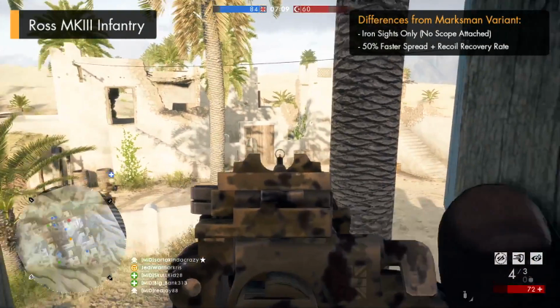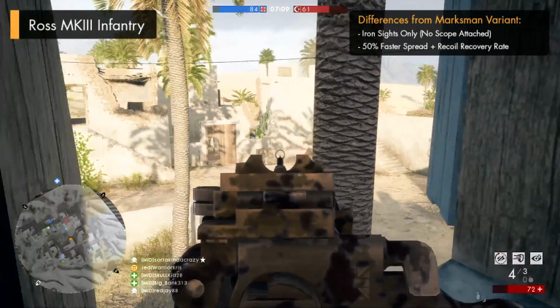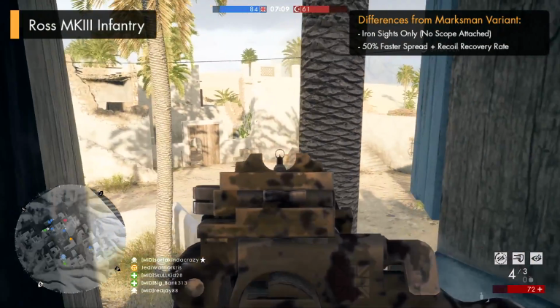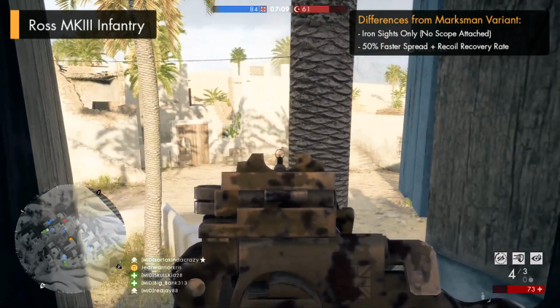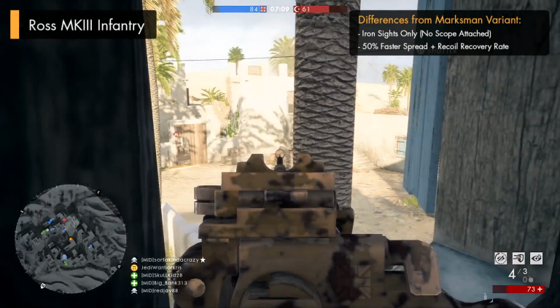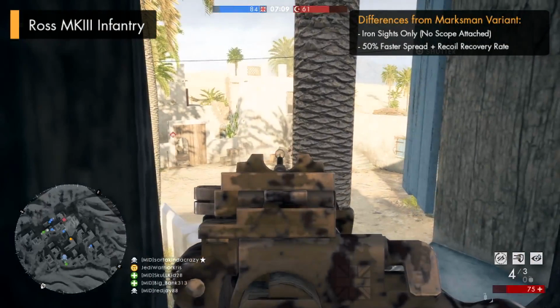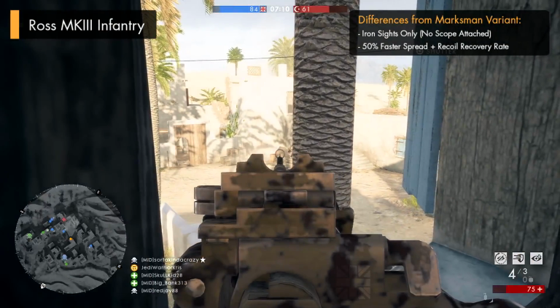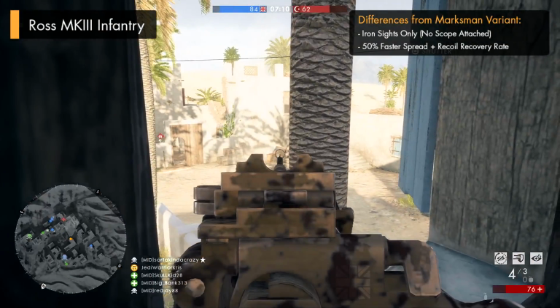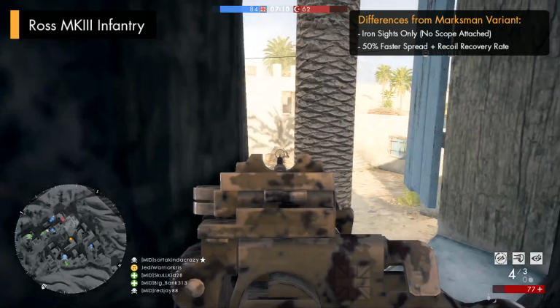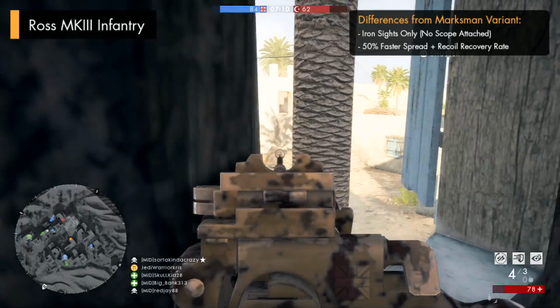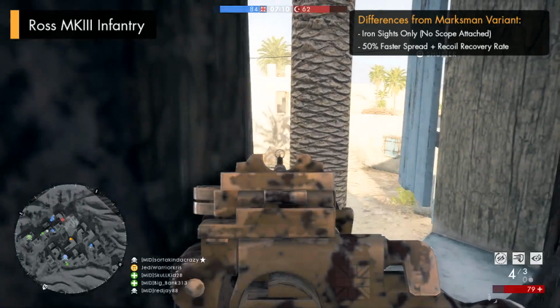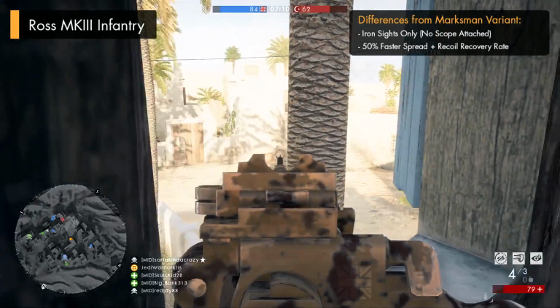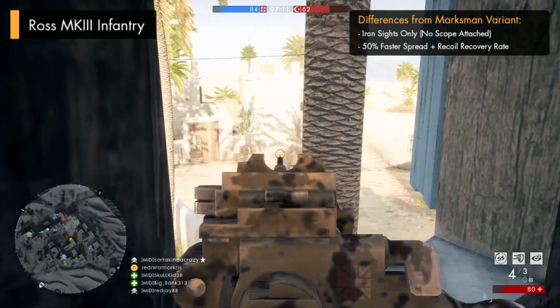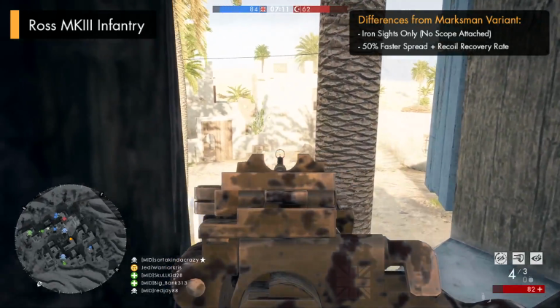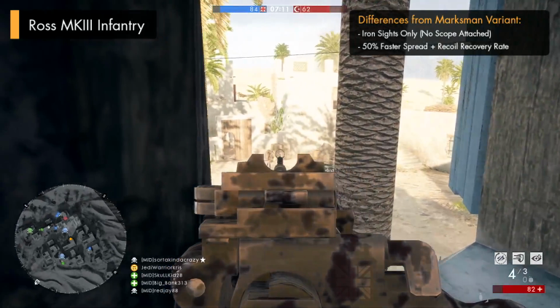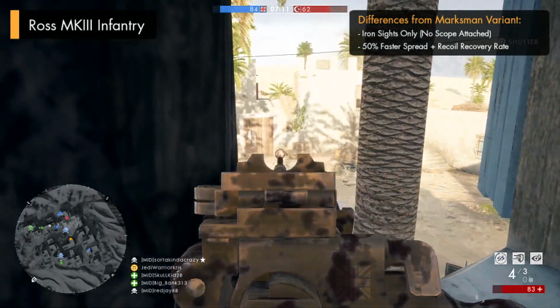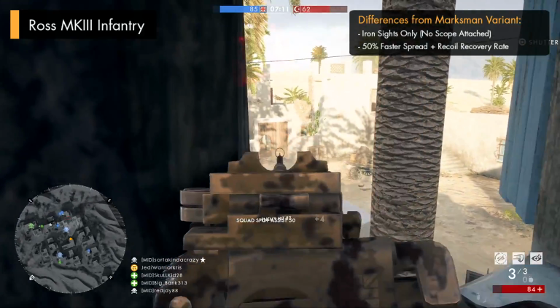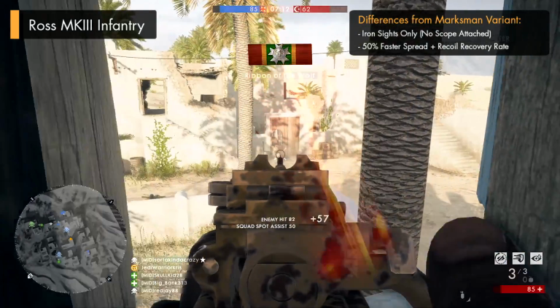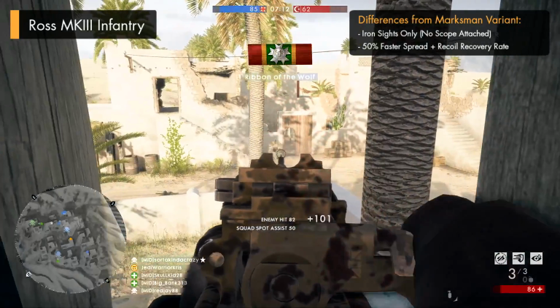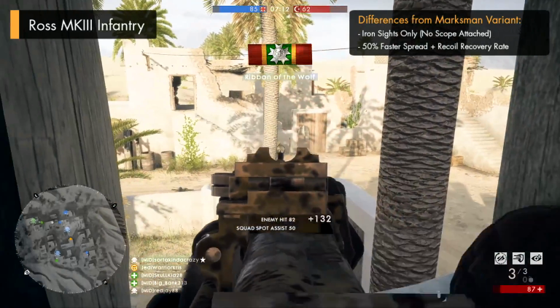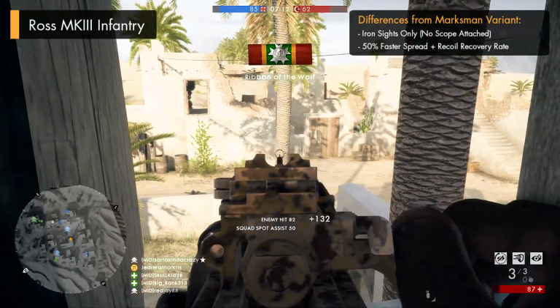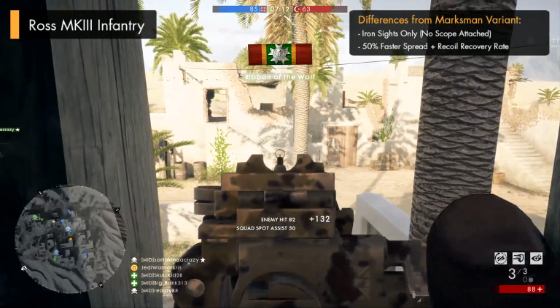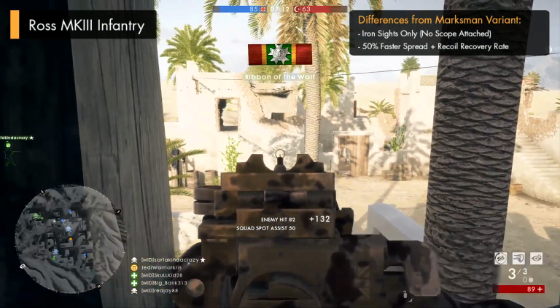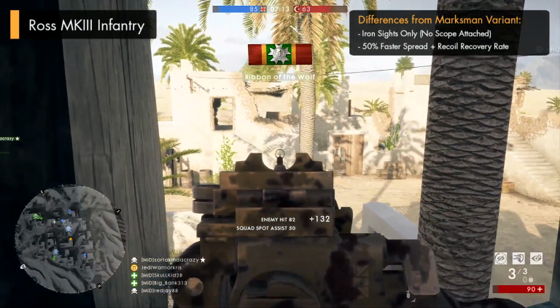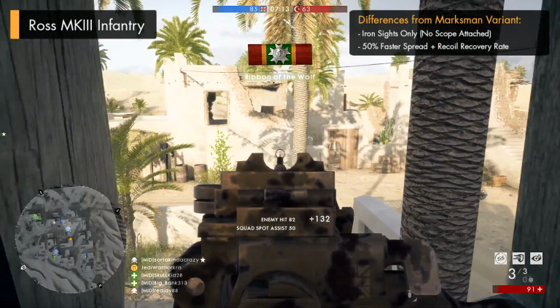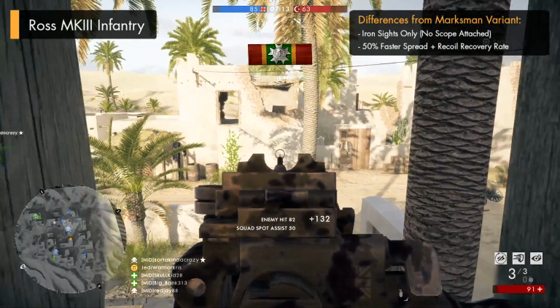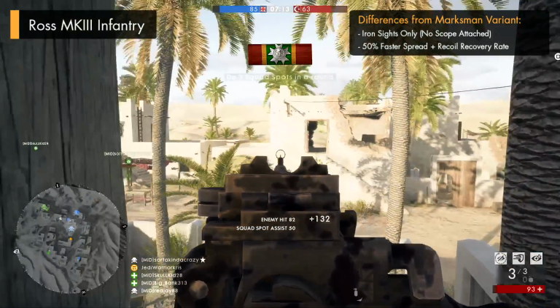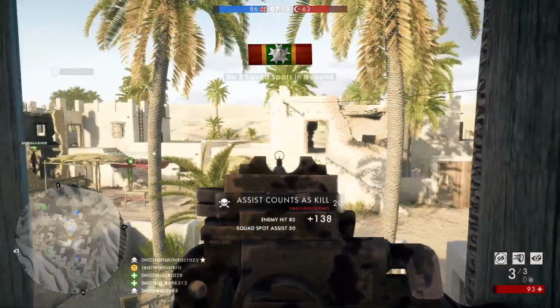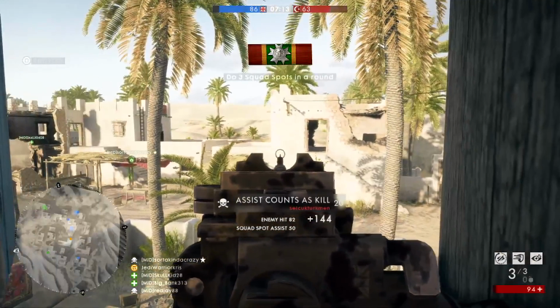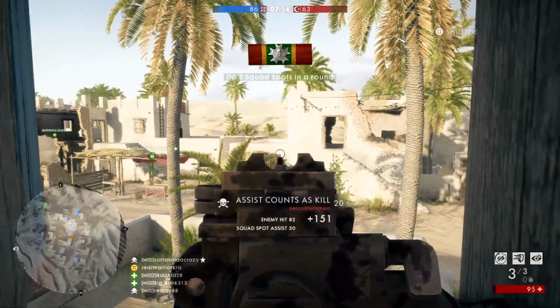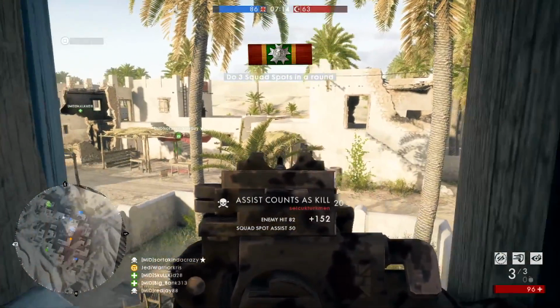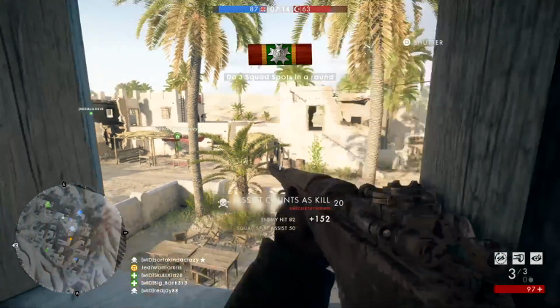It's a weapon variant that a lot of people really wanted, due to infantry variants generally being more suitable for close to mid-range battles, and with the Ross Mark III having a lot of attributes that make it excel over those medium ranges, it just makes sense — making the Ross Mark III a really deadly infantry rifle that can destroy enemies quickly within its optimal range.